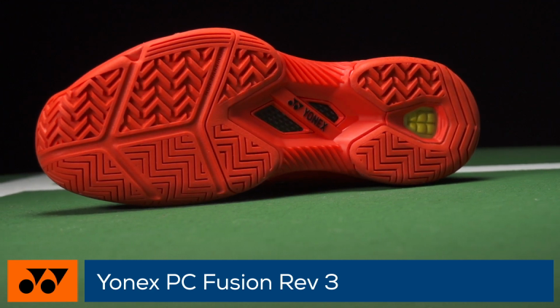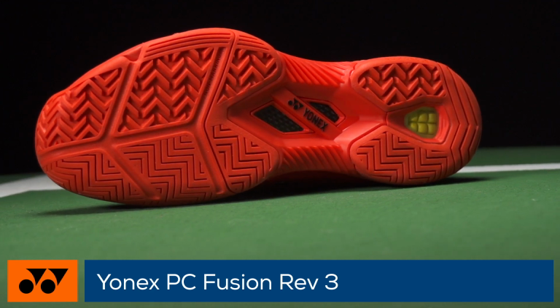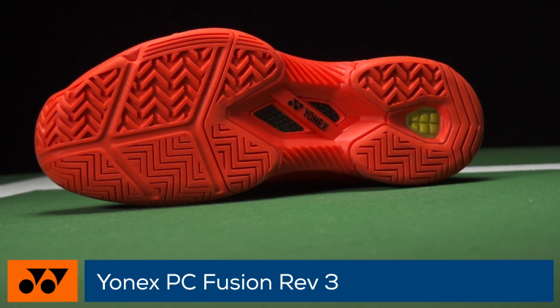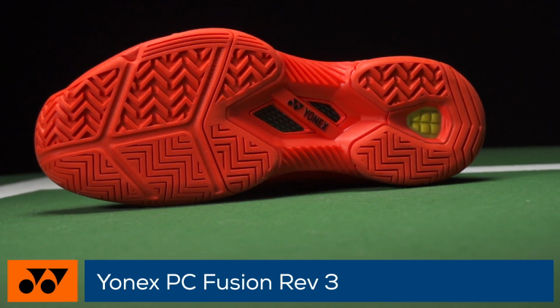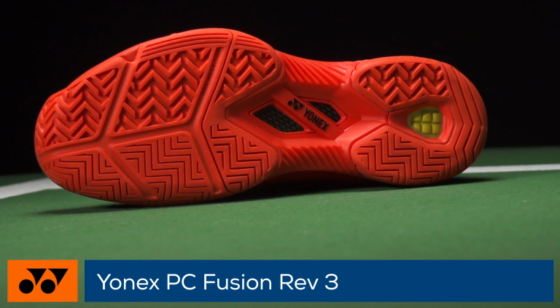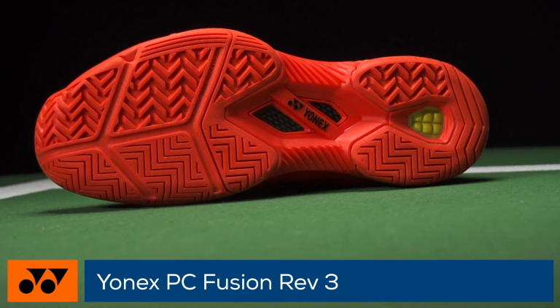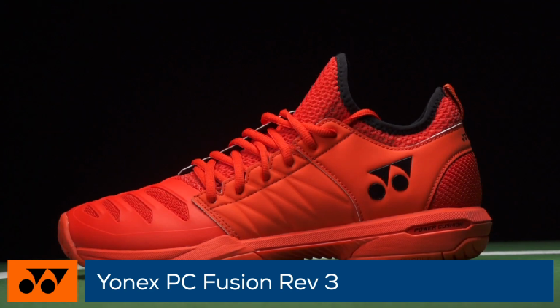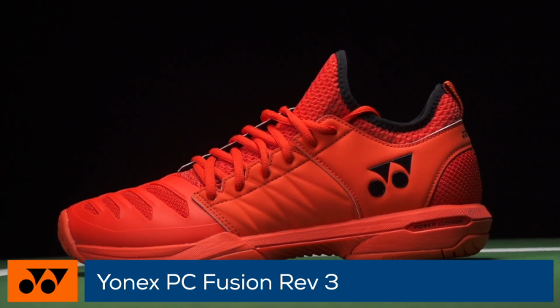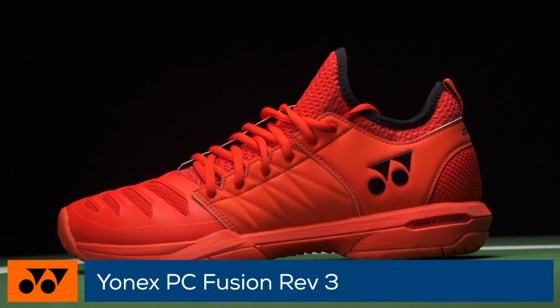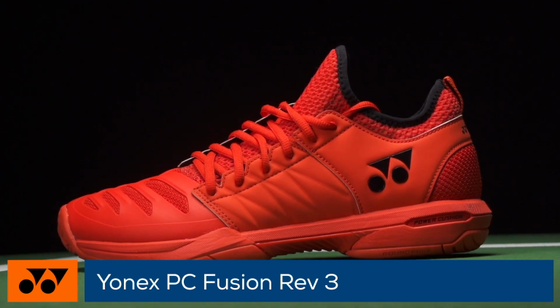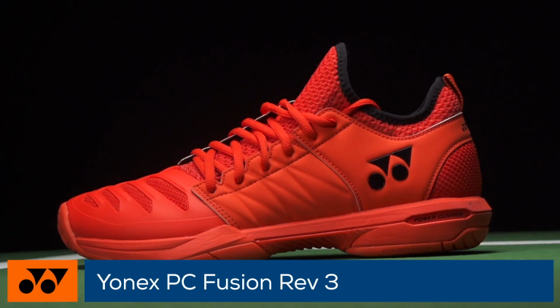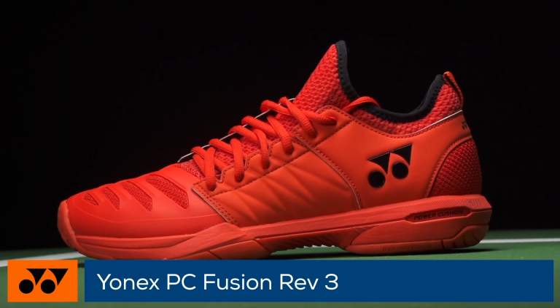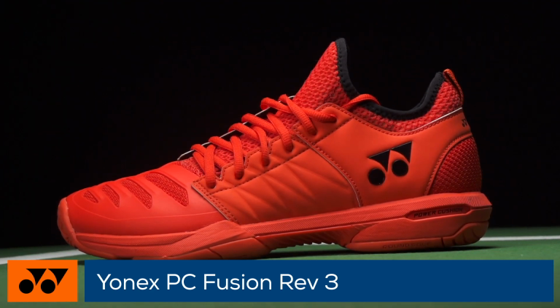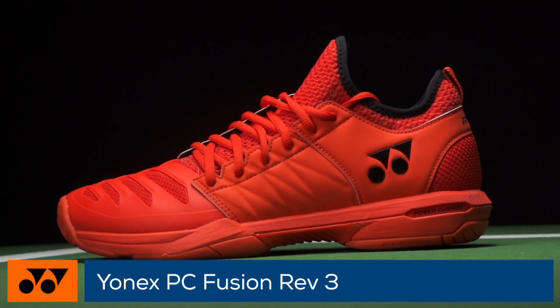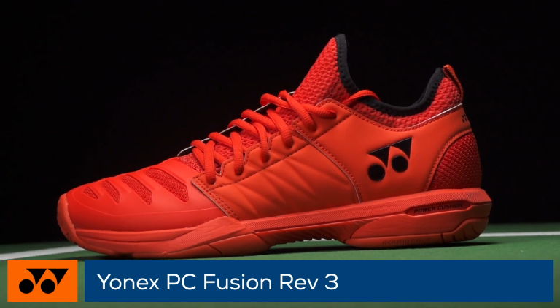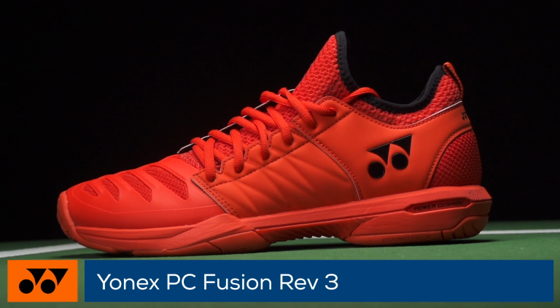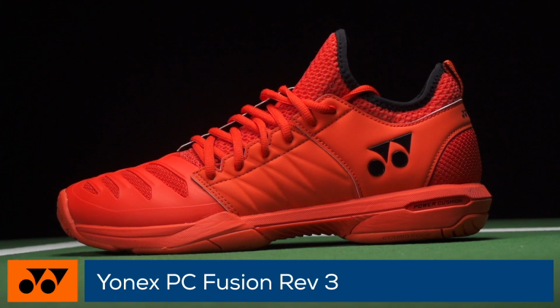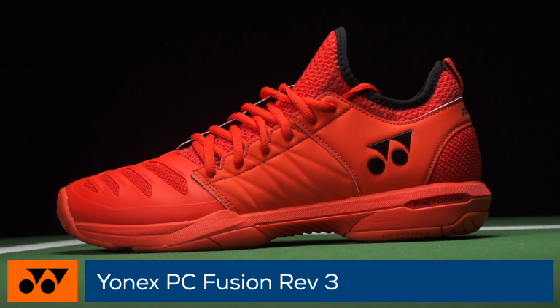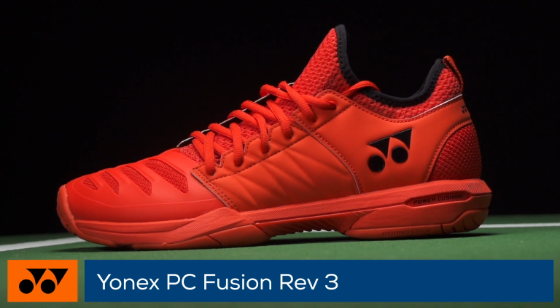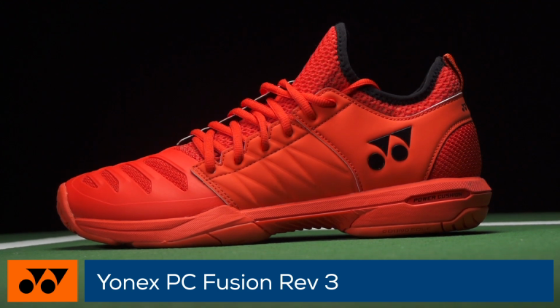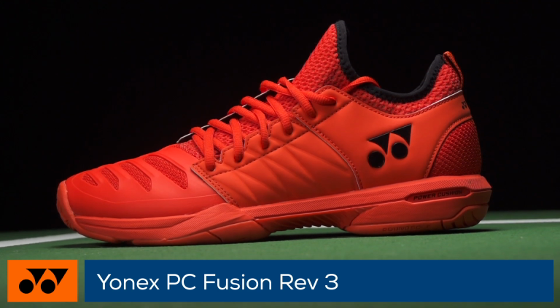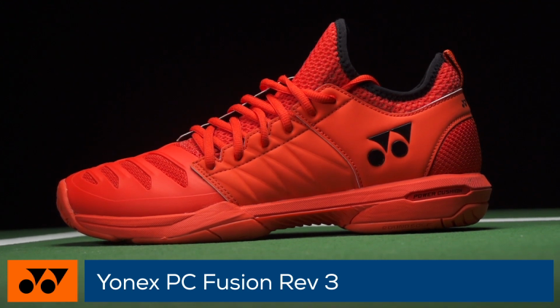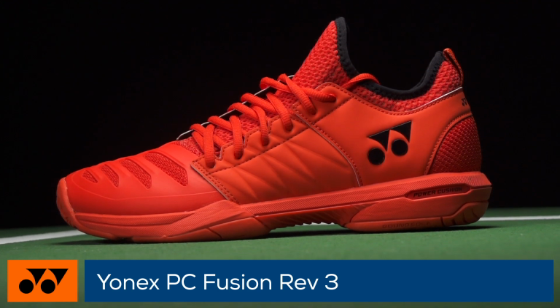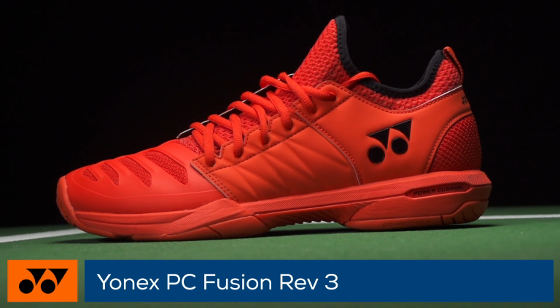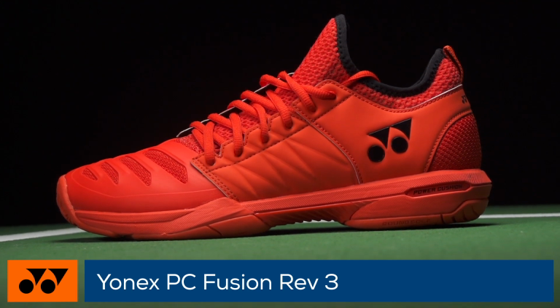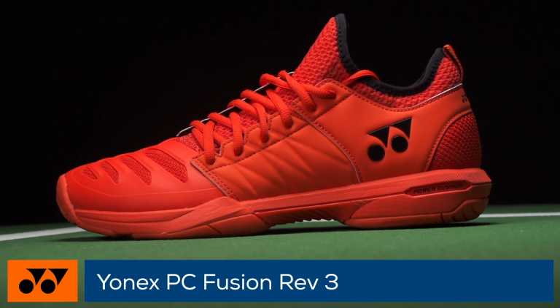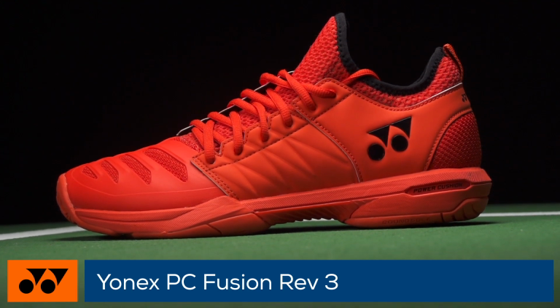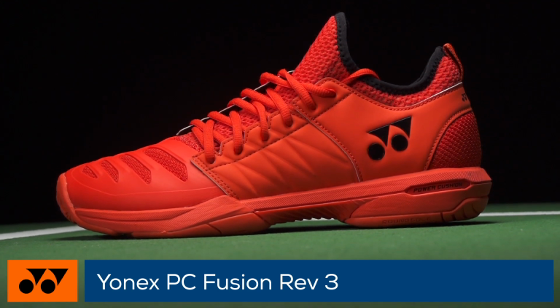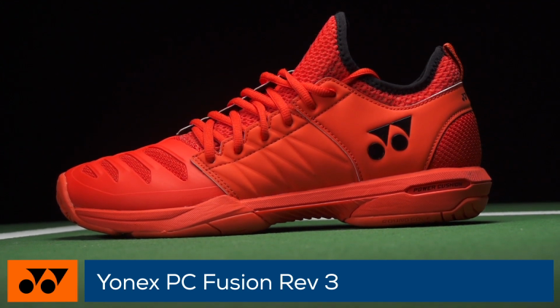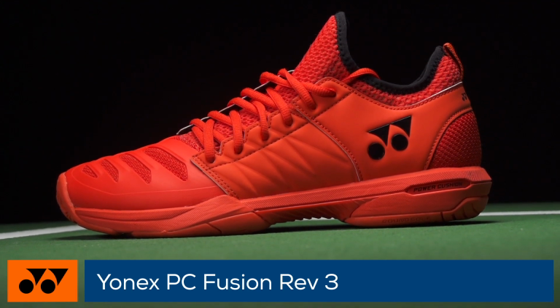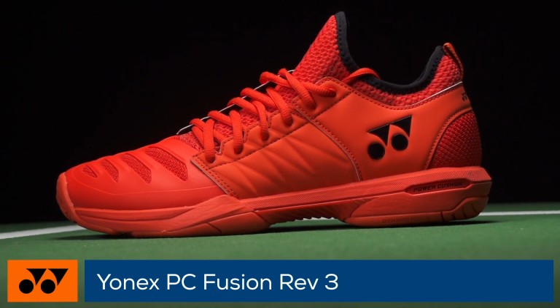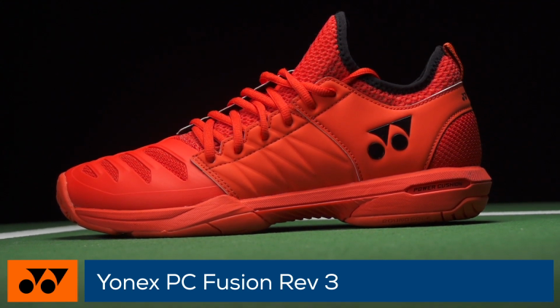The Fusion Rev 3 fits true to size, is slightly narrow in the midfoot, and offers a medium-height arch support.